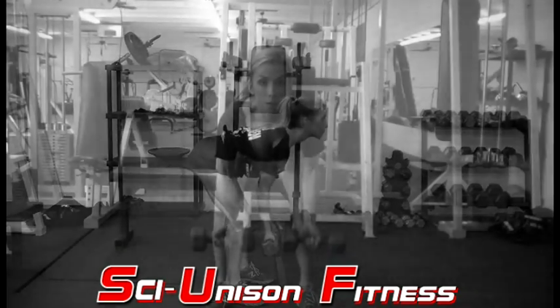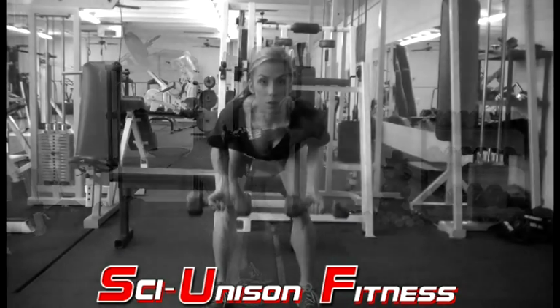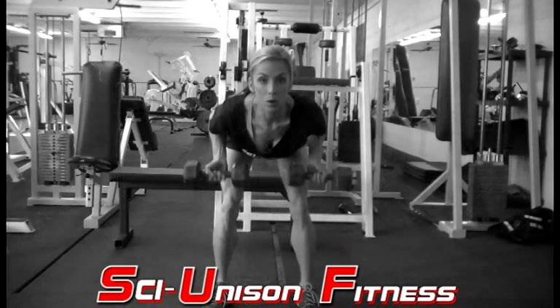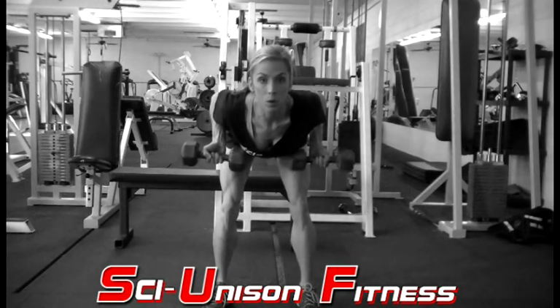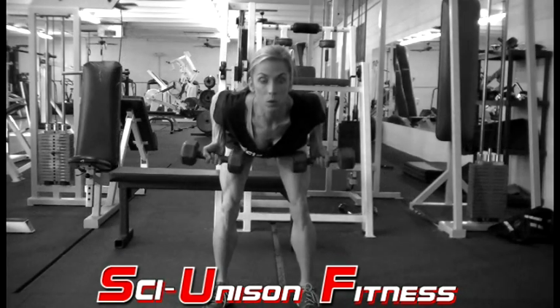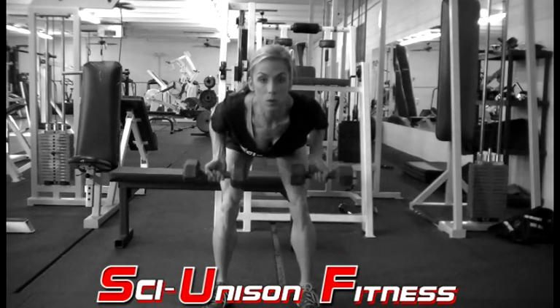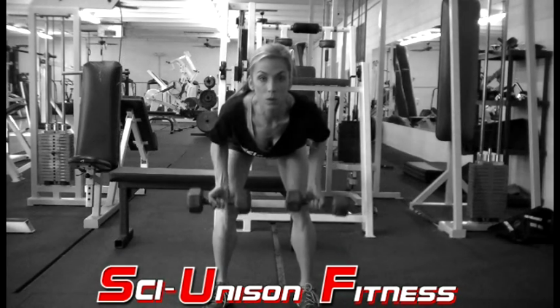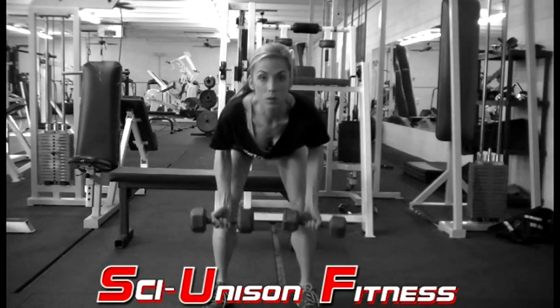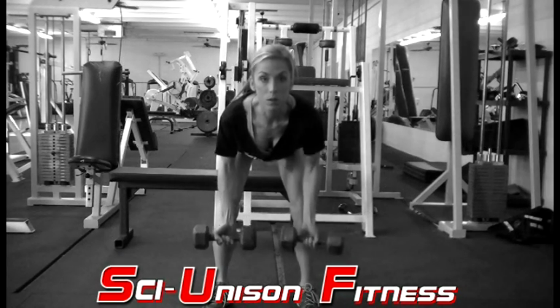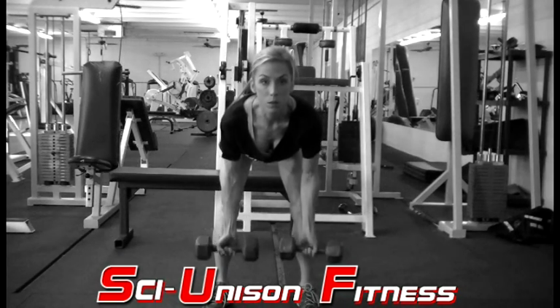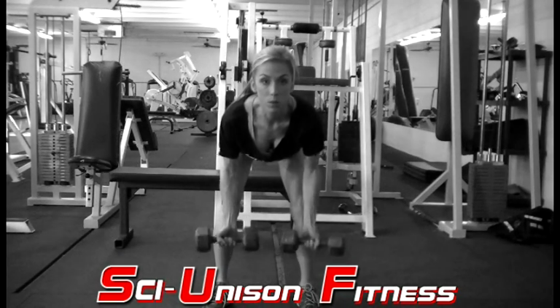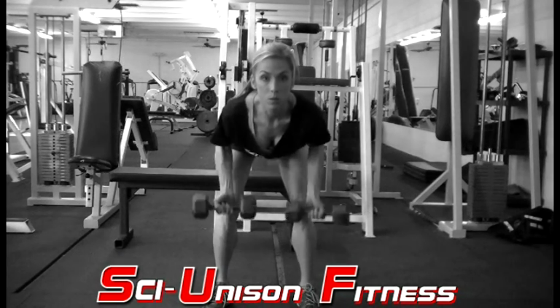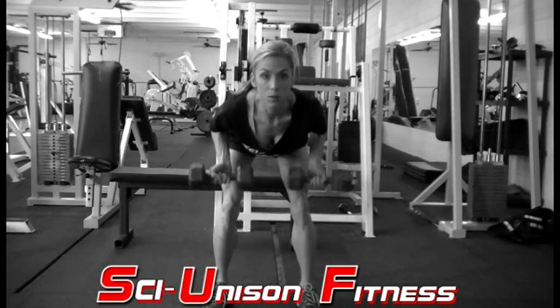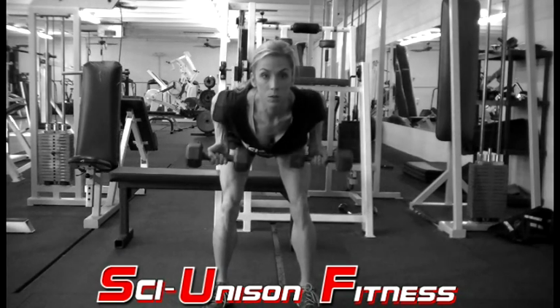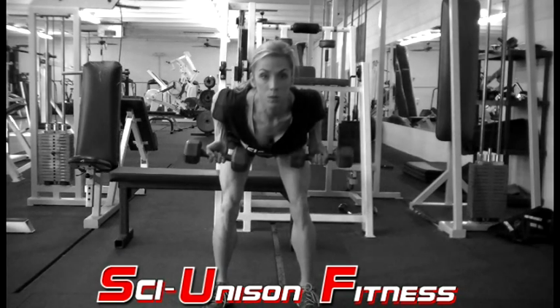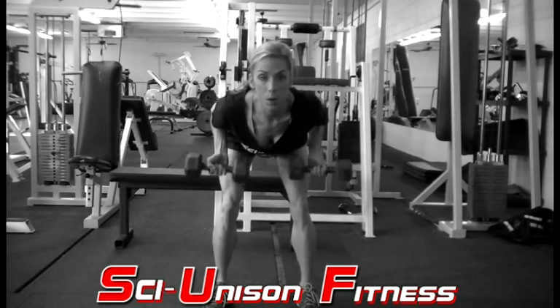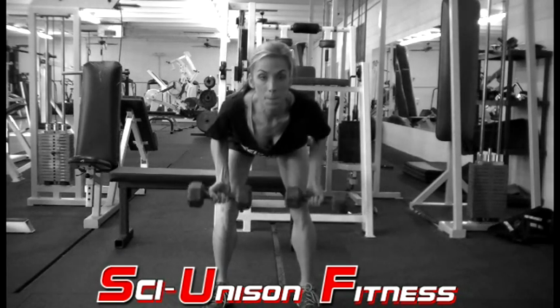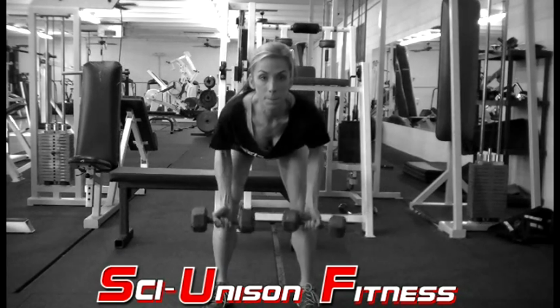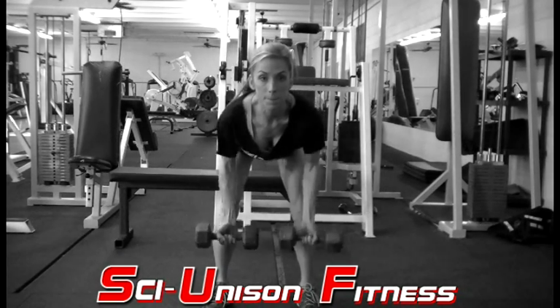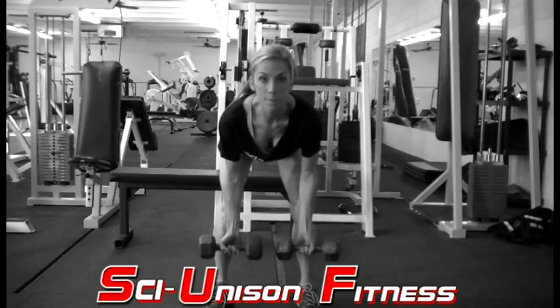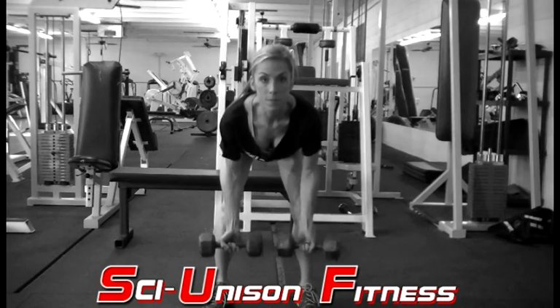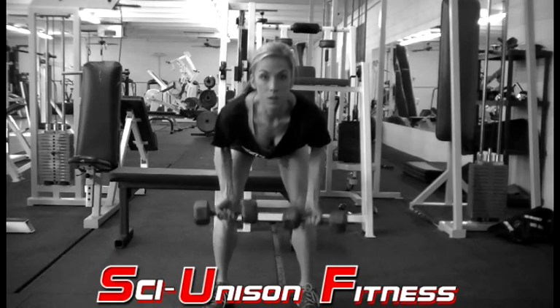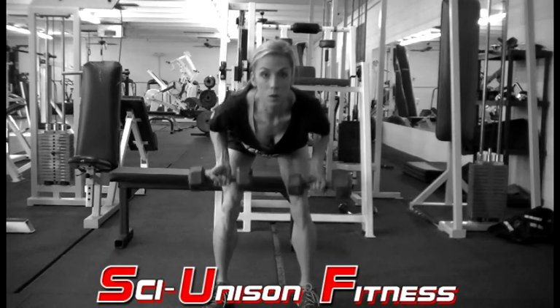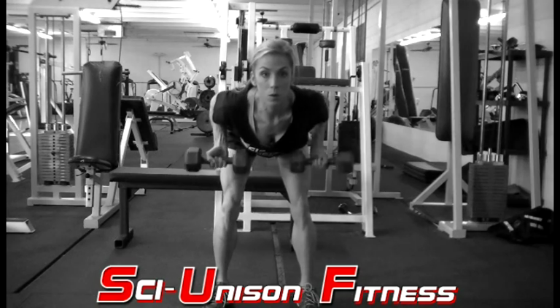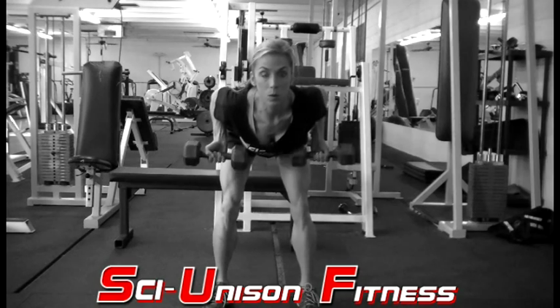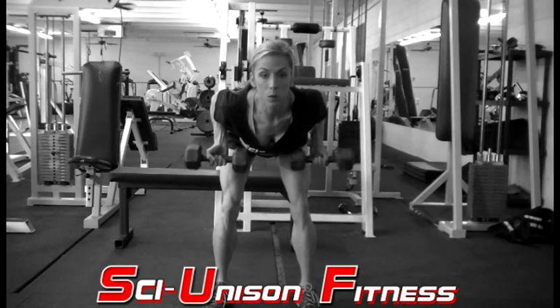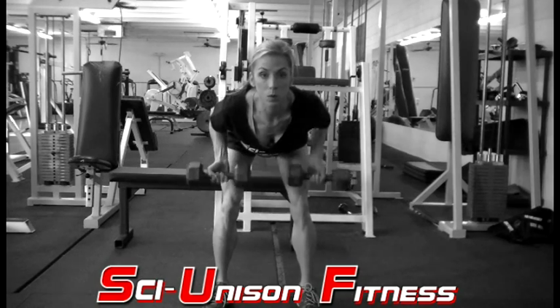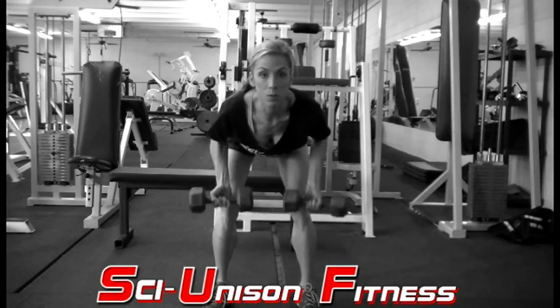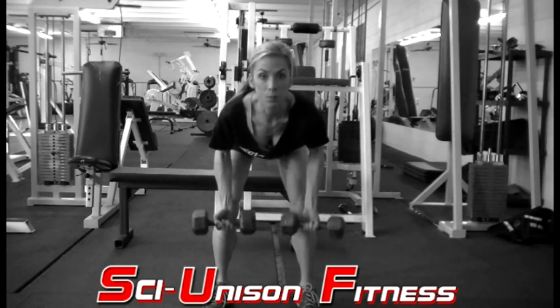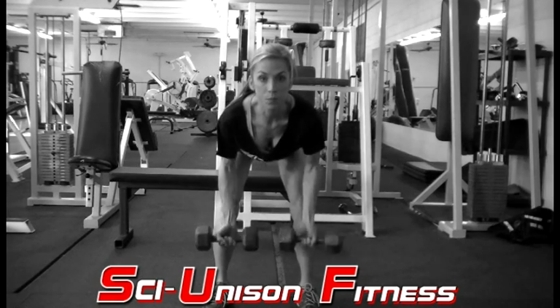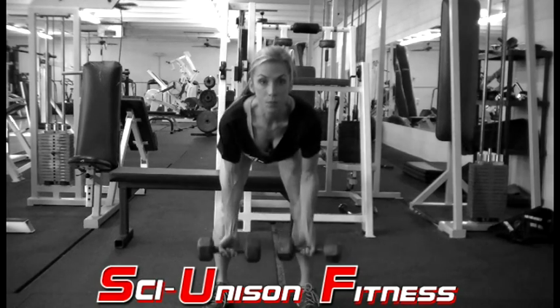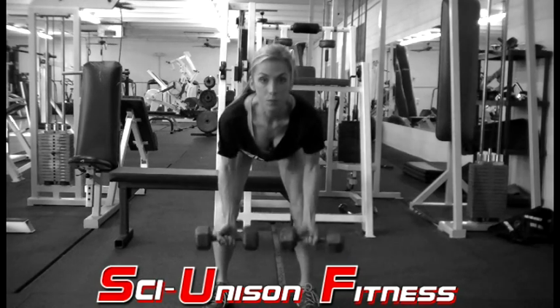Here's a good view of the underhand grip. Notice the palms are forward — stretch, bring it up and squeeze your back.